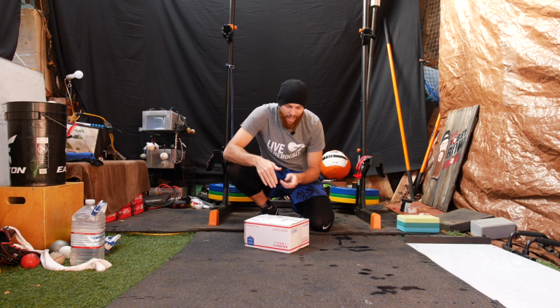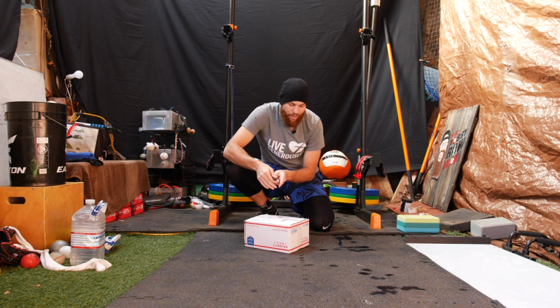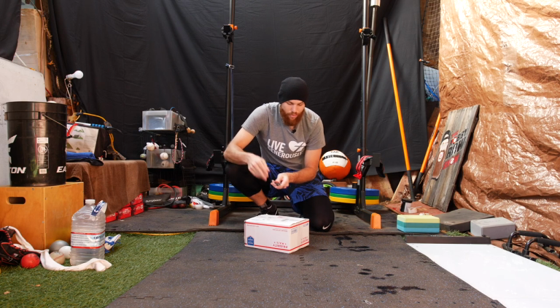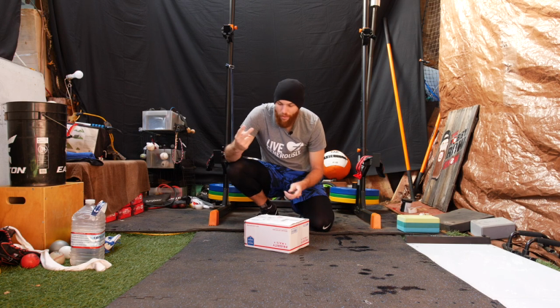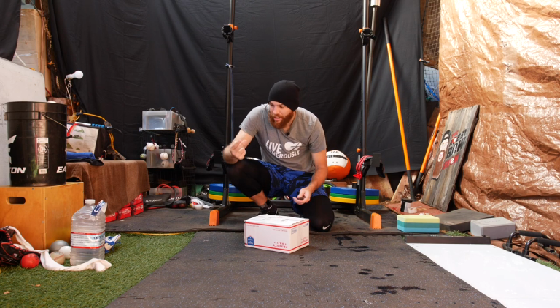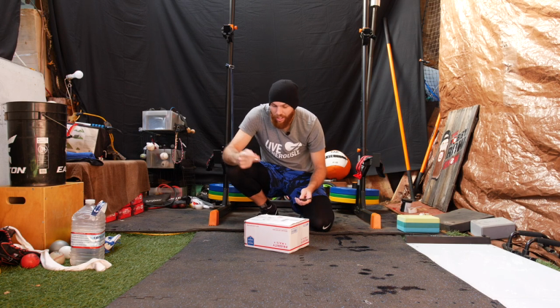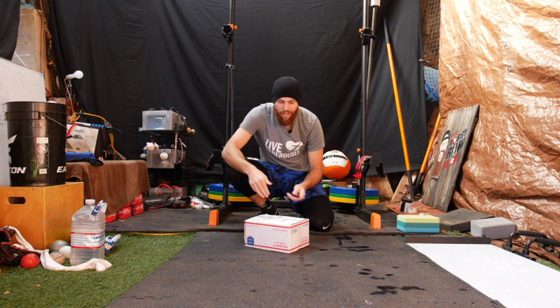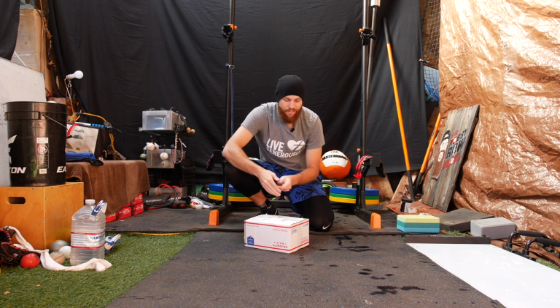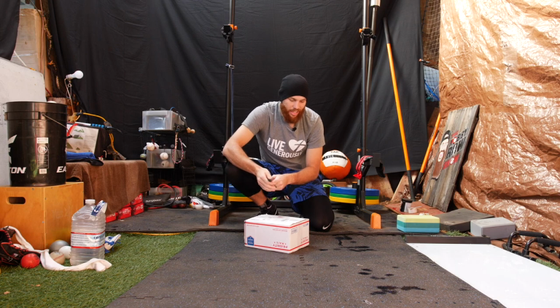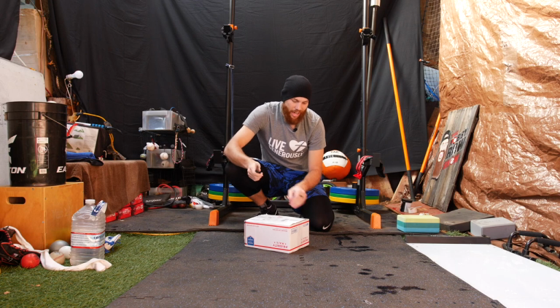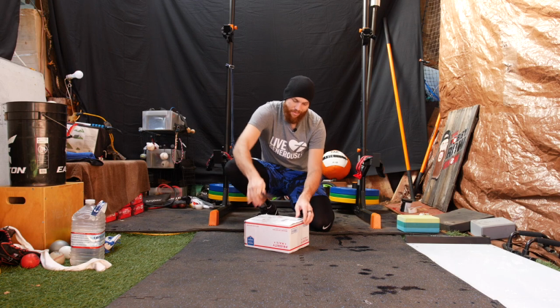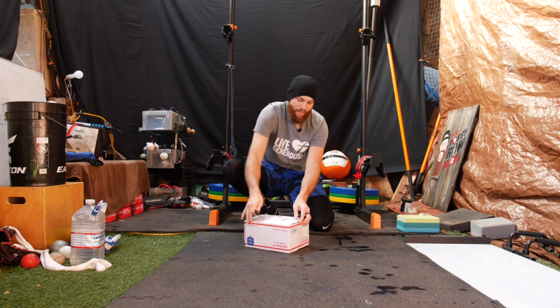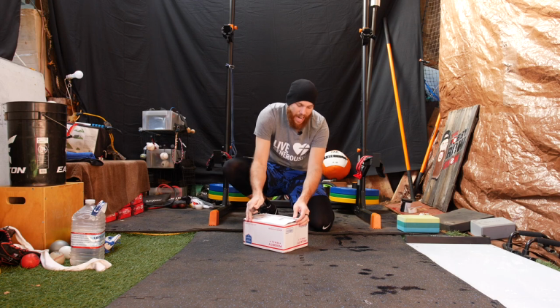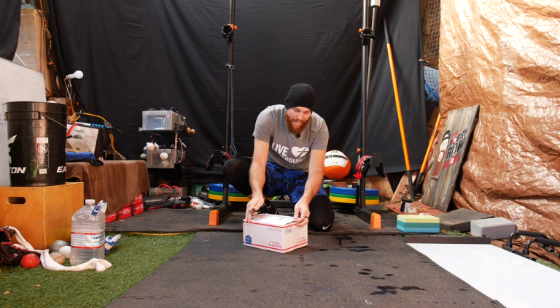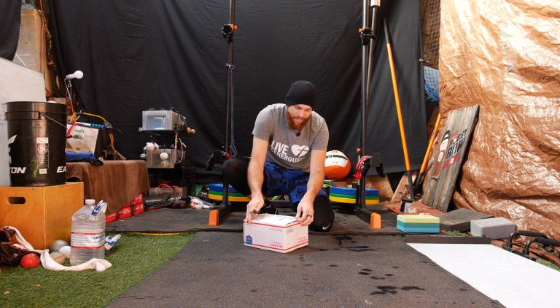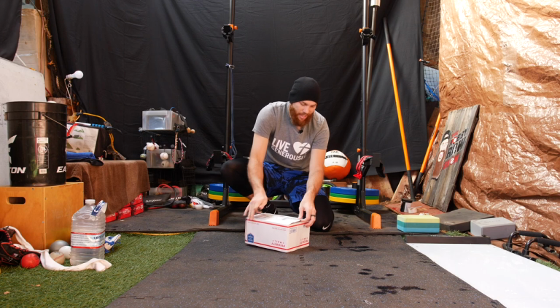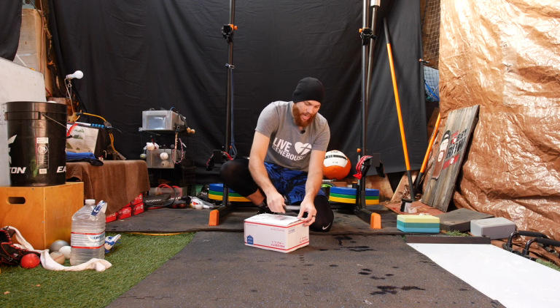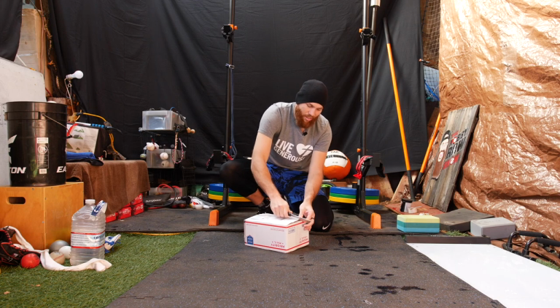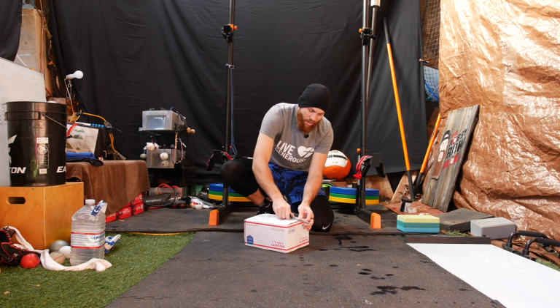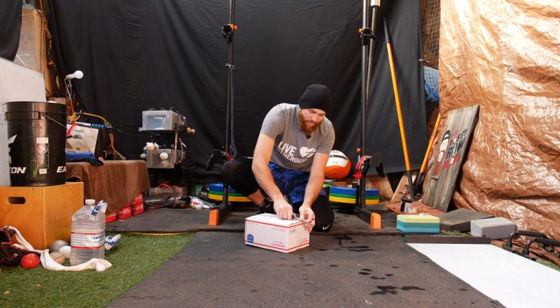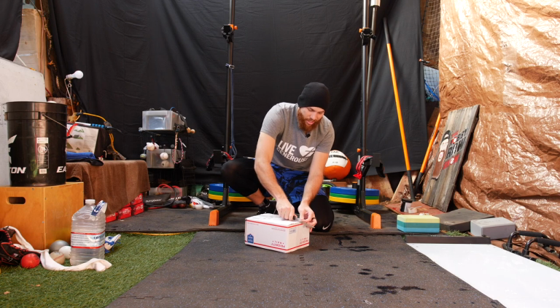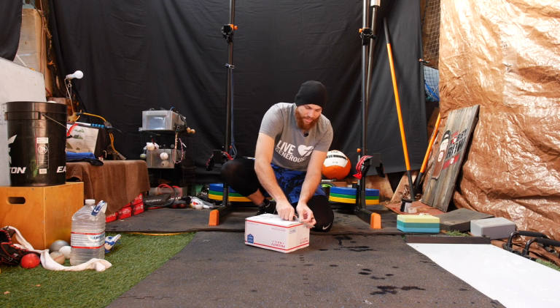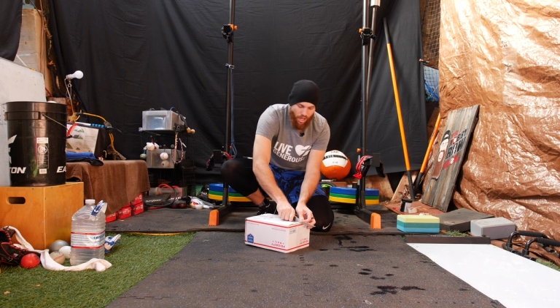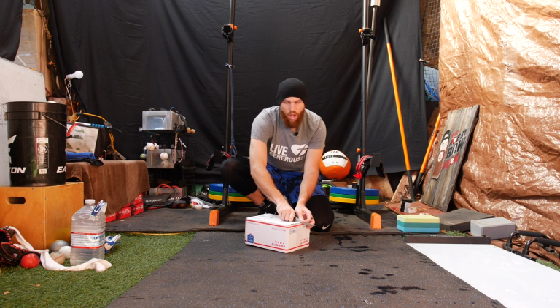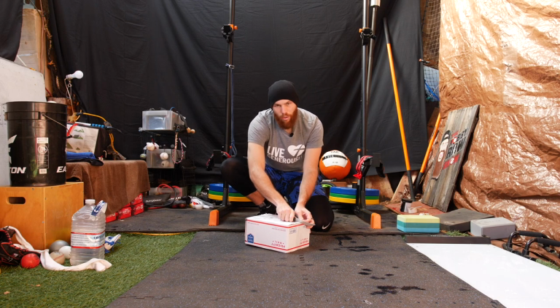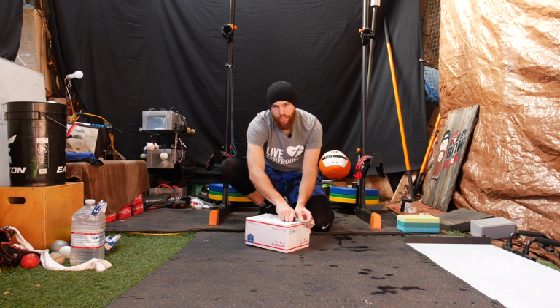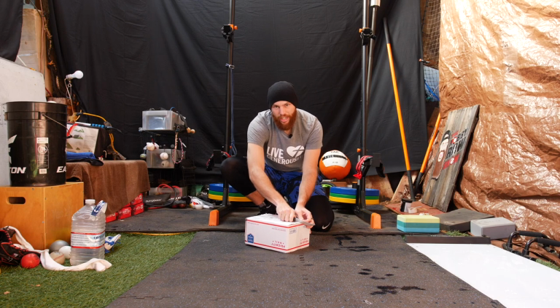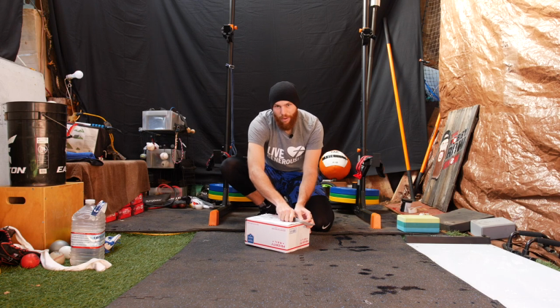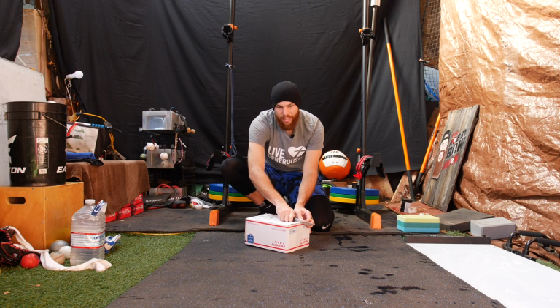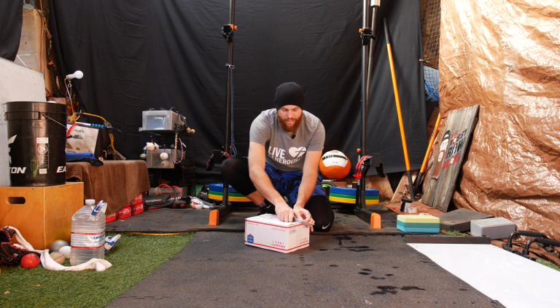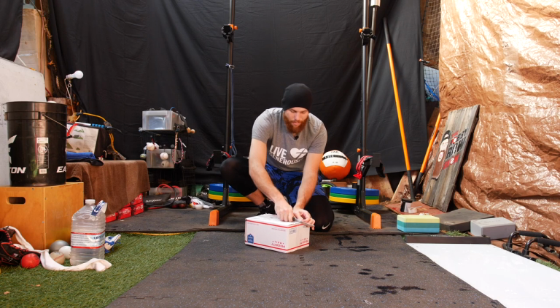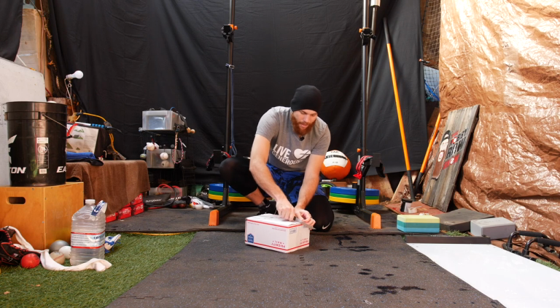They got throwing gloves, they got tights, they got long sleeves. We're going to check out what they sent me.